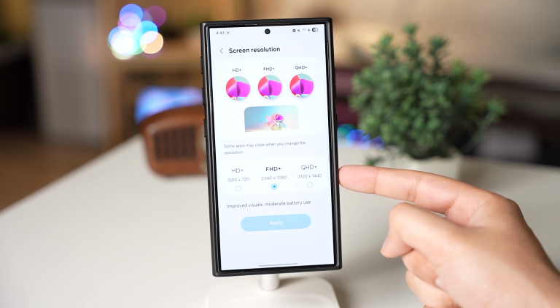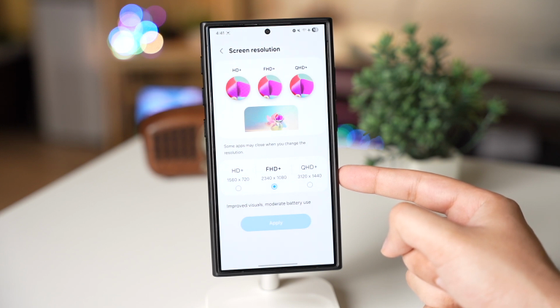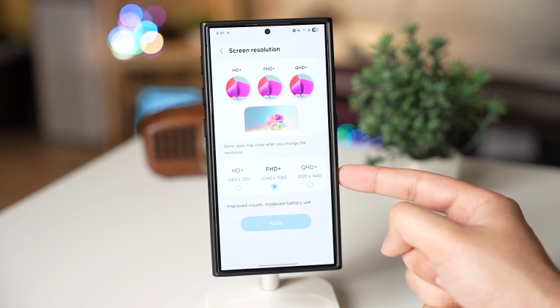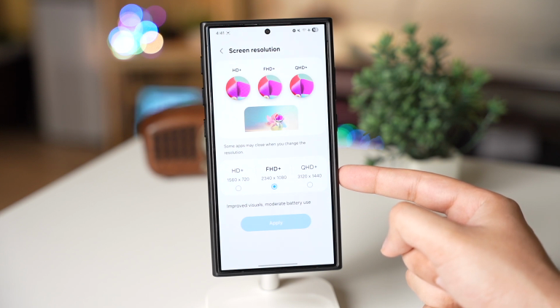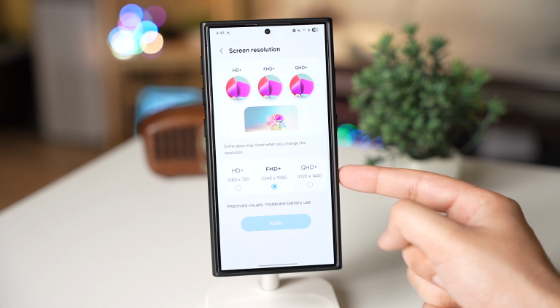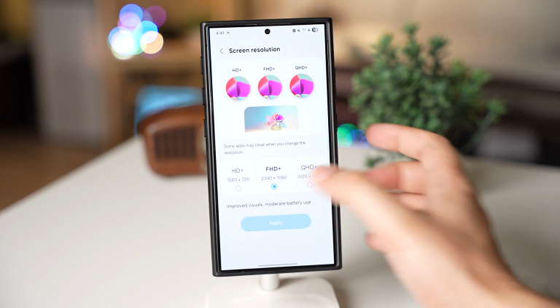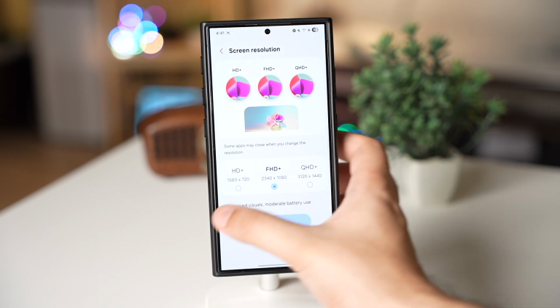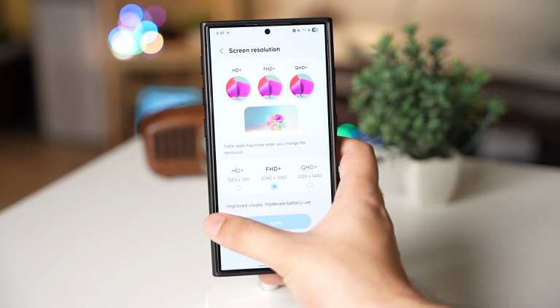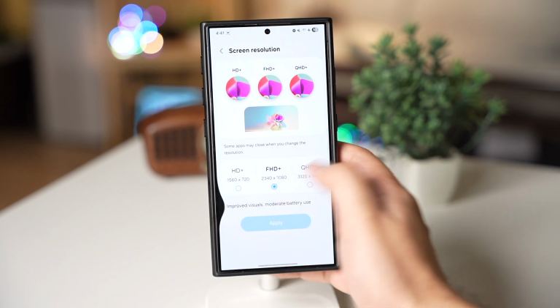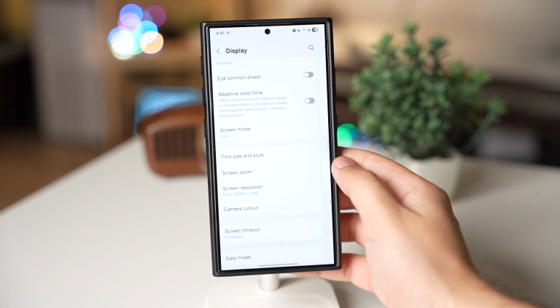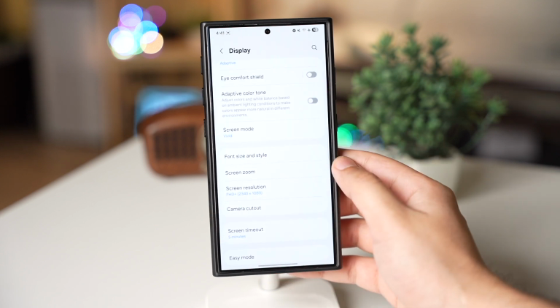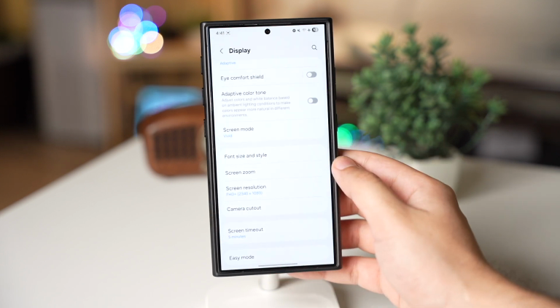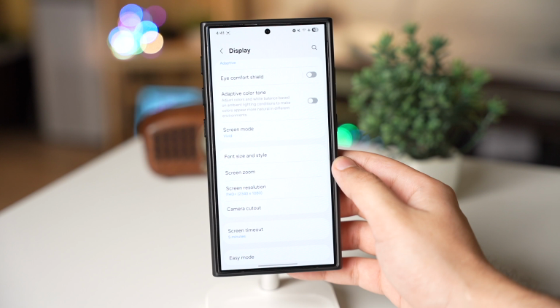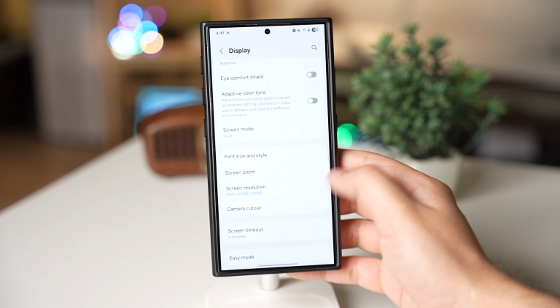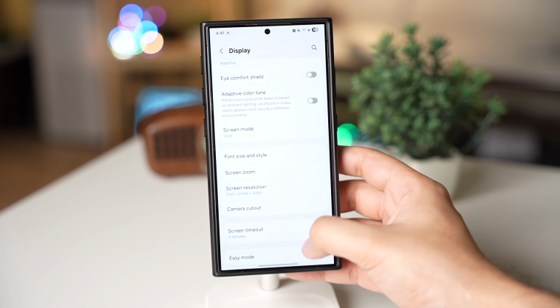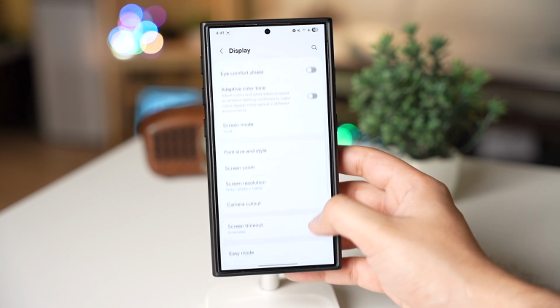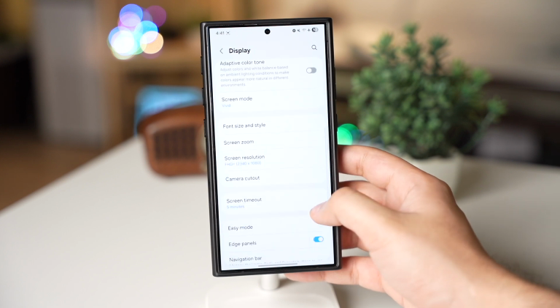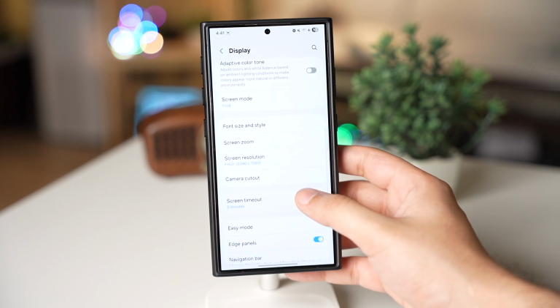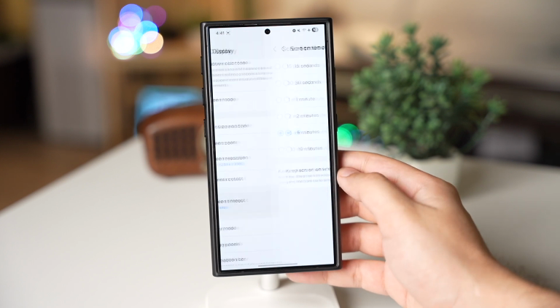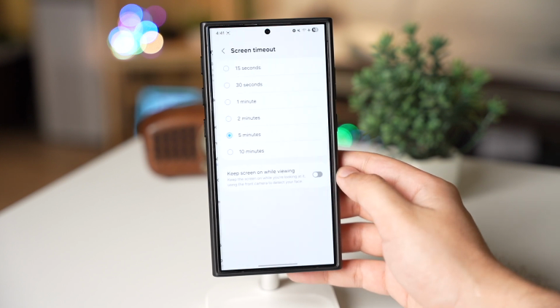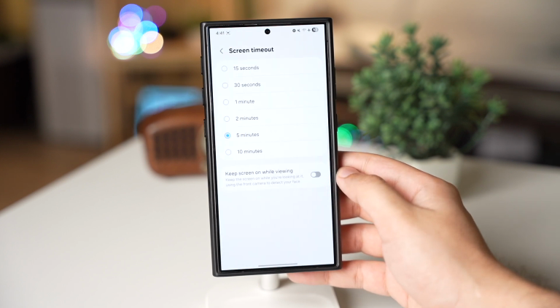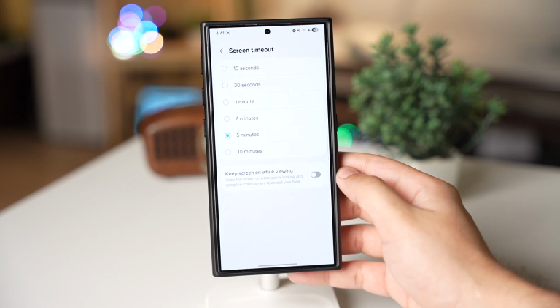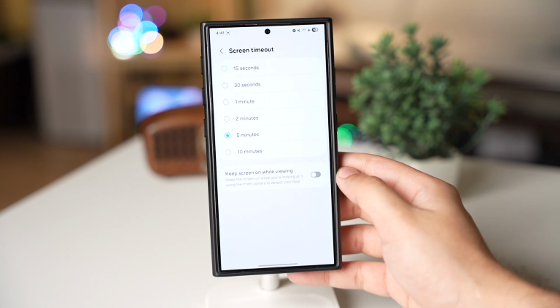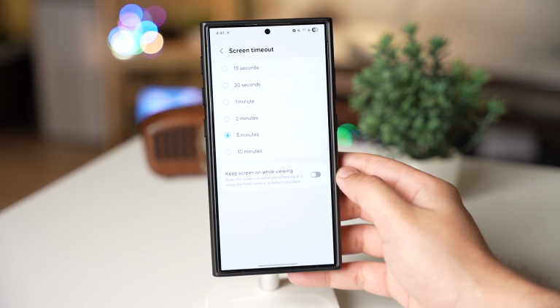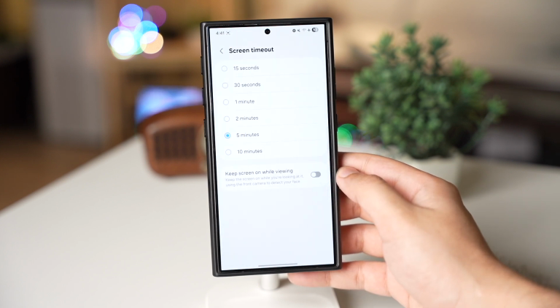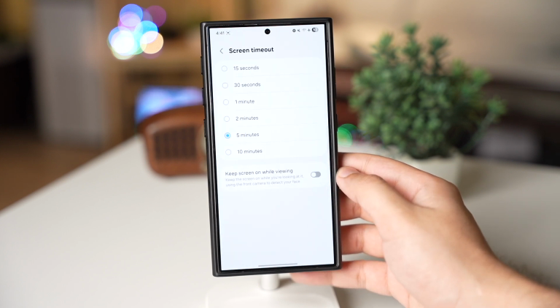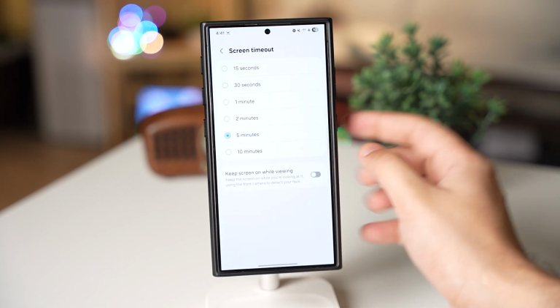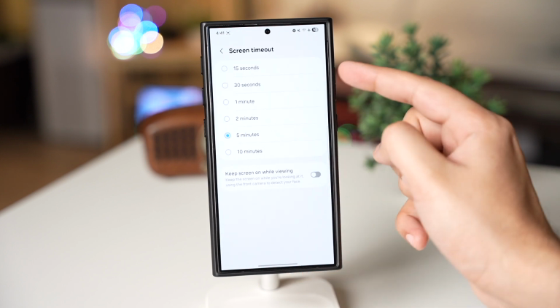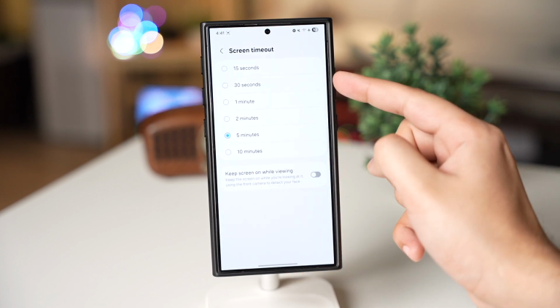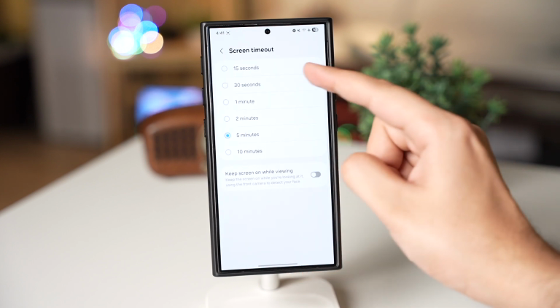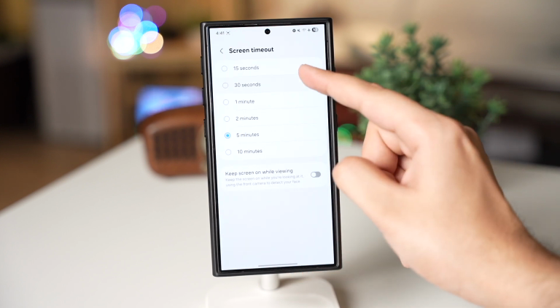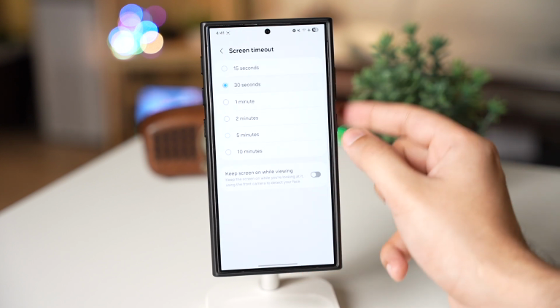Then go back and make sure screen timeout is set to 30 seconds.